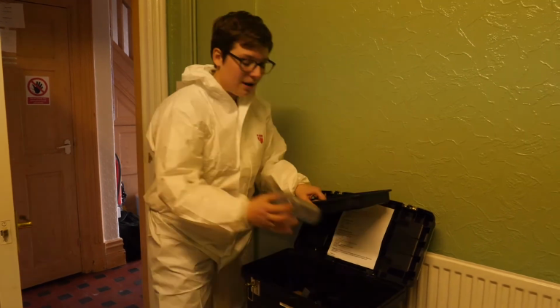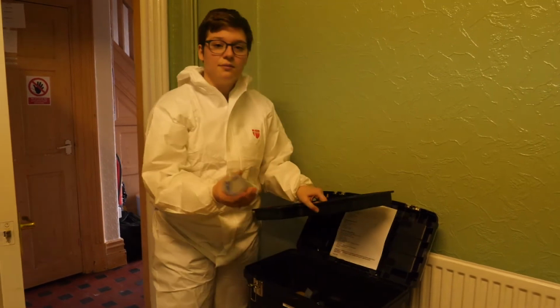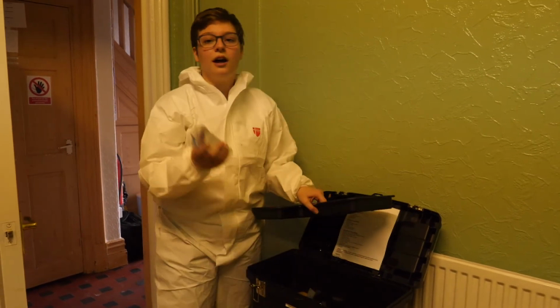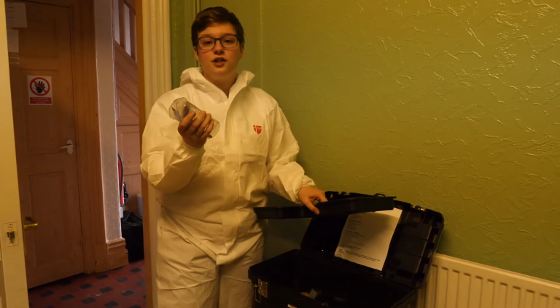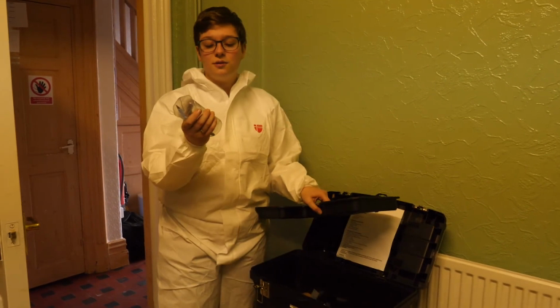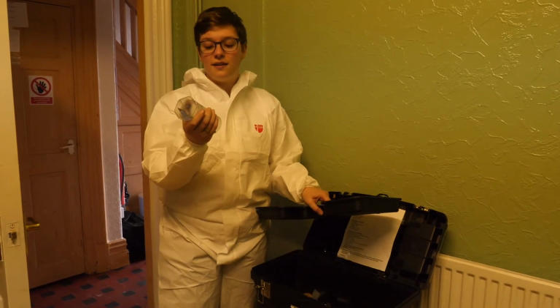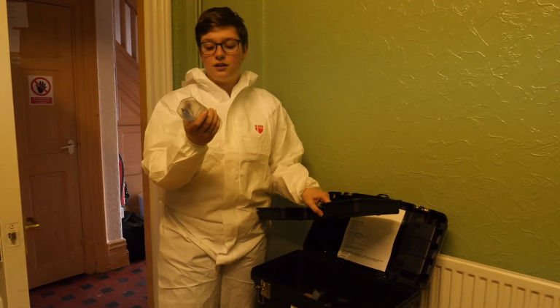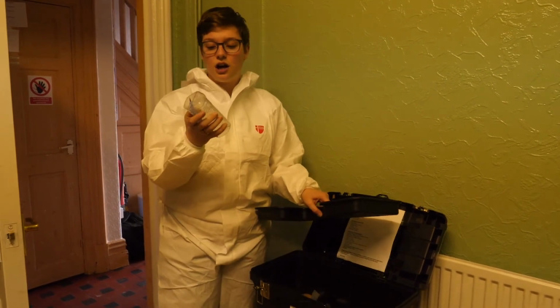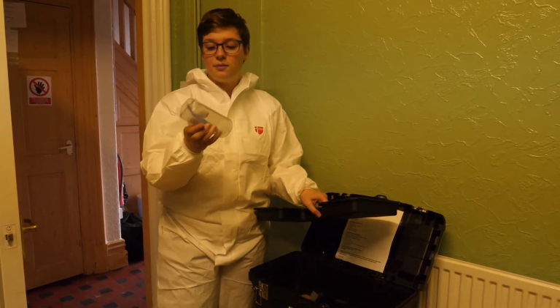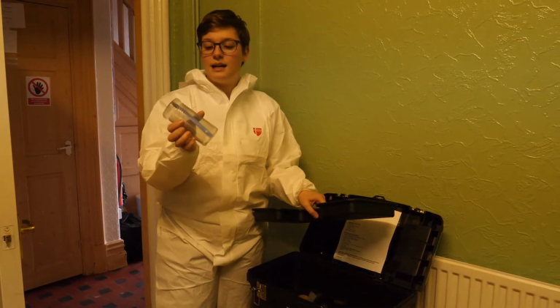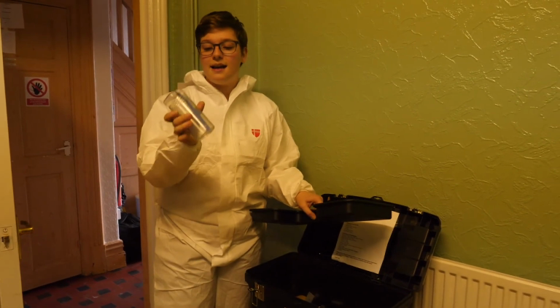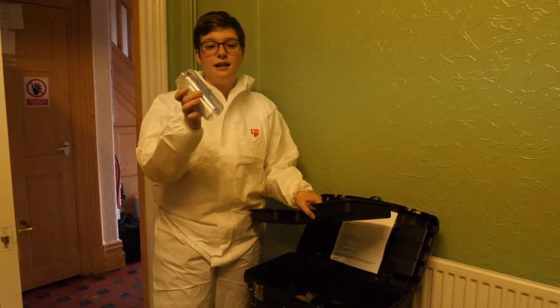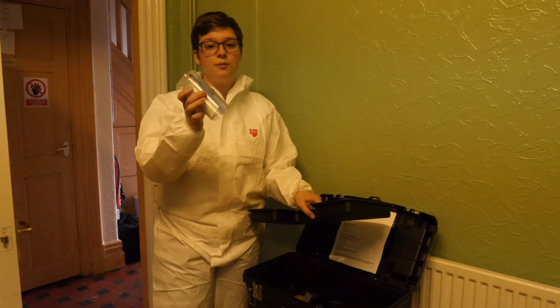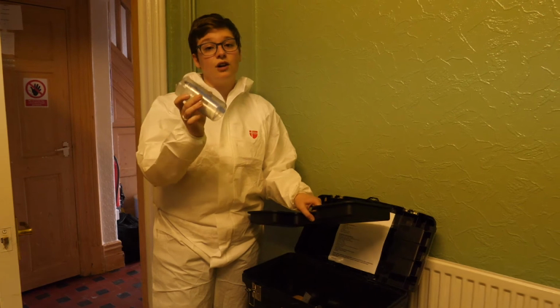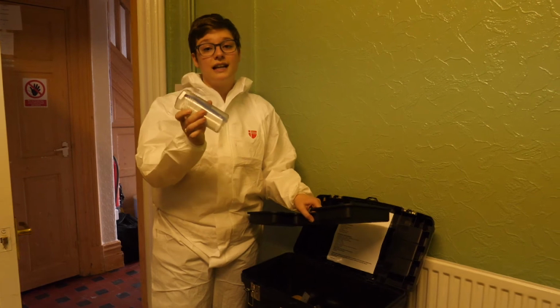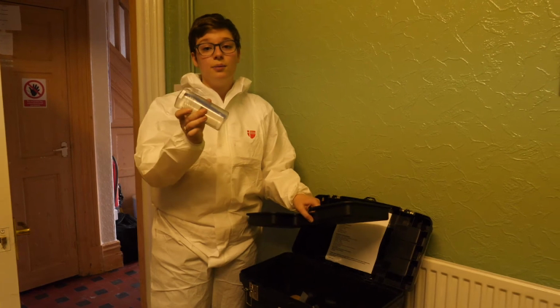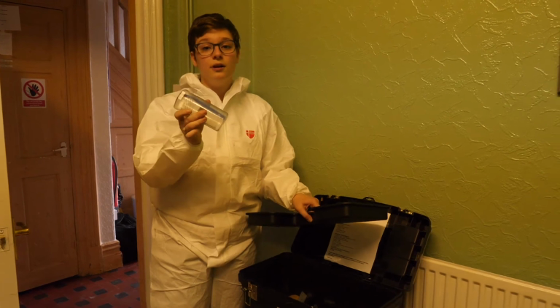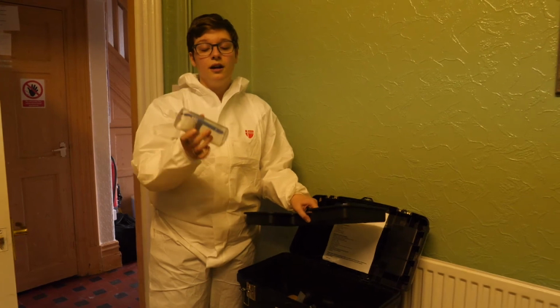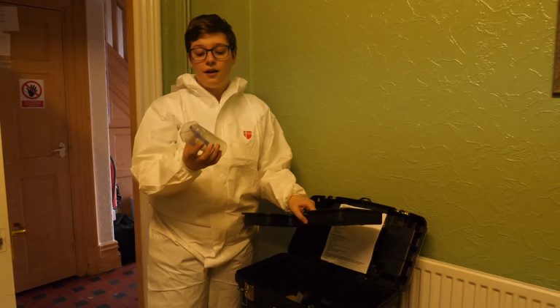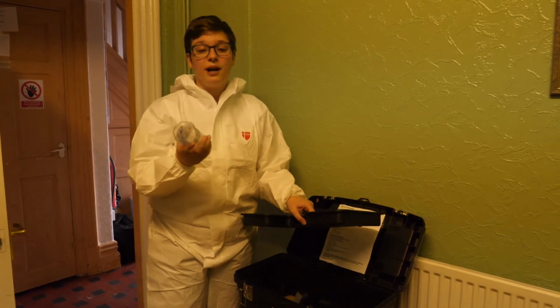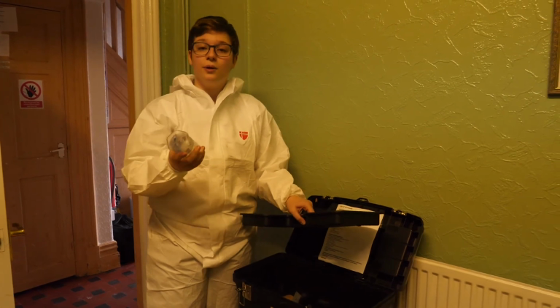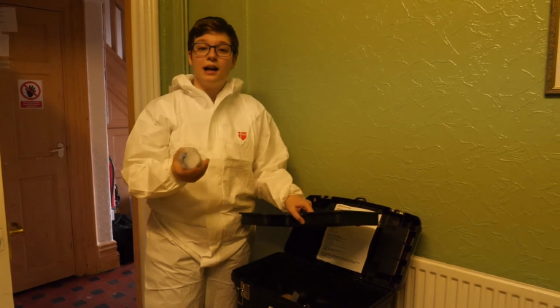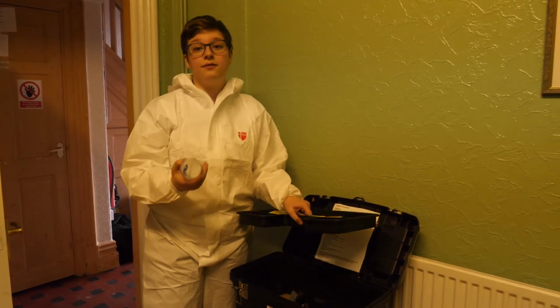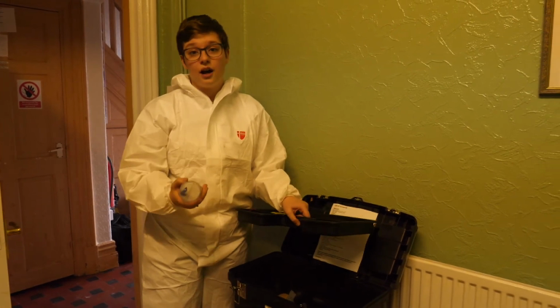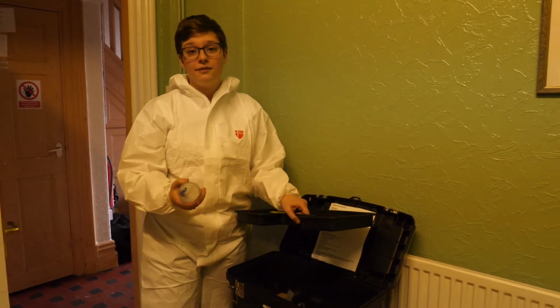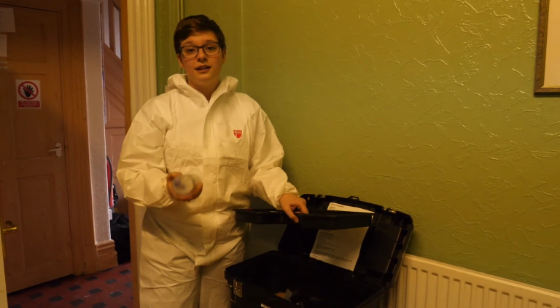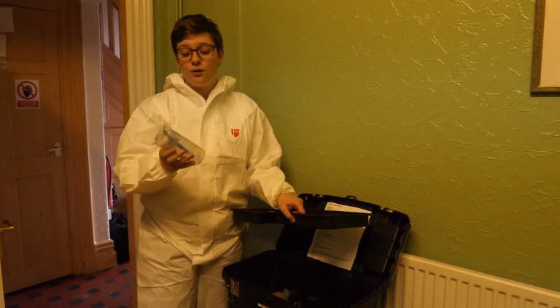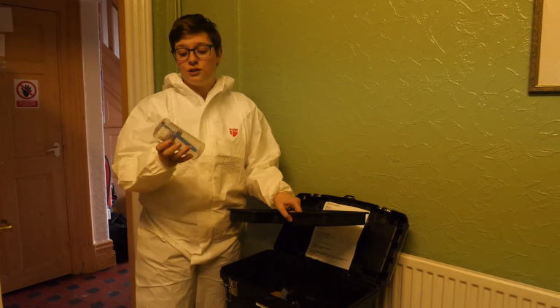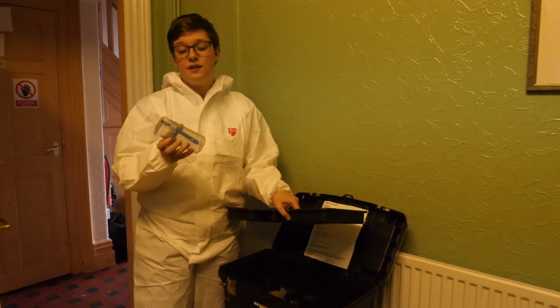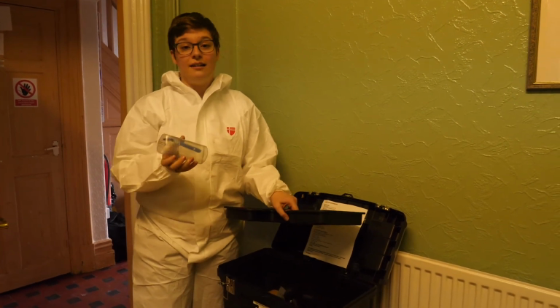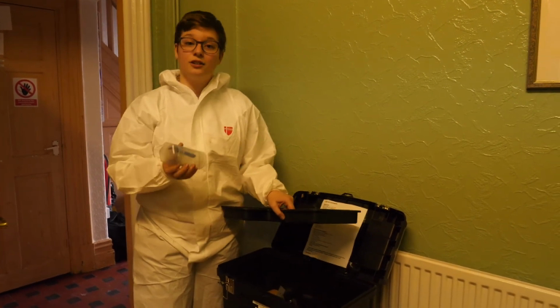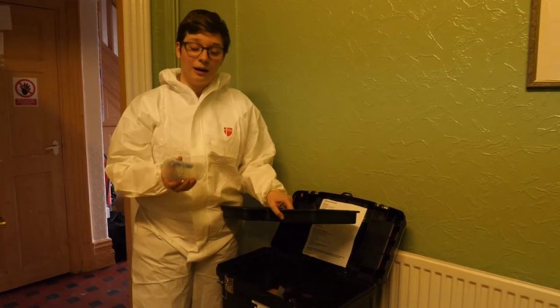We have some knife tubes for anything that's sharp. In this one we've got a scalpel. There are bigger ones we have for knives and also for needles as well.